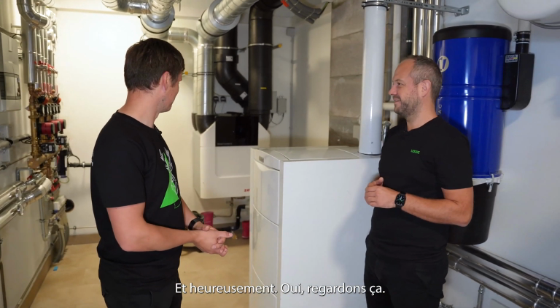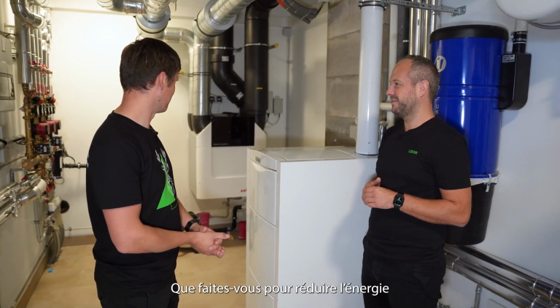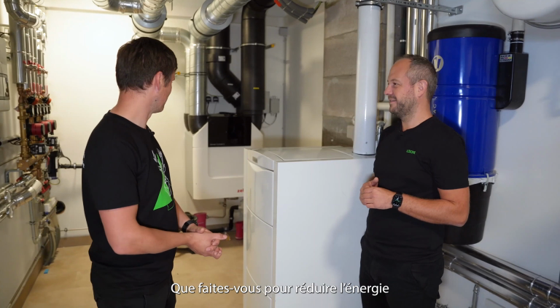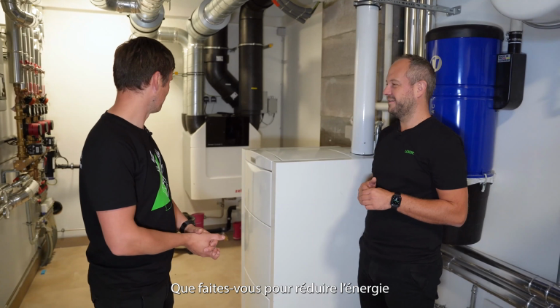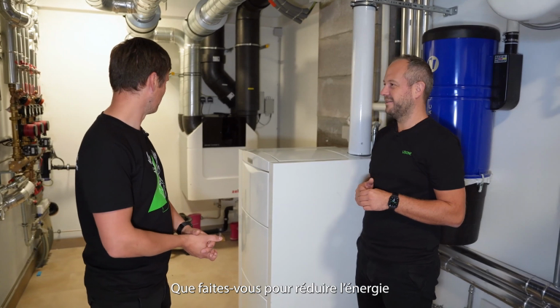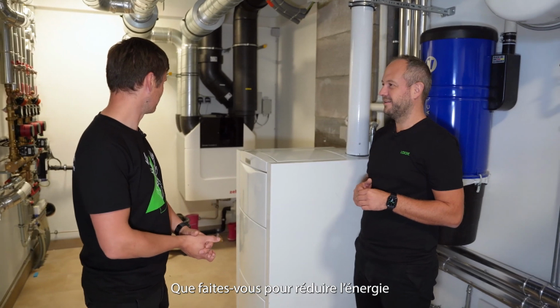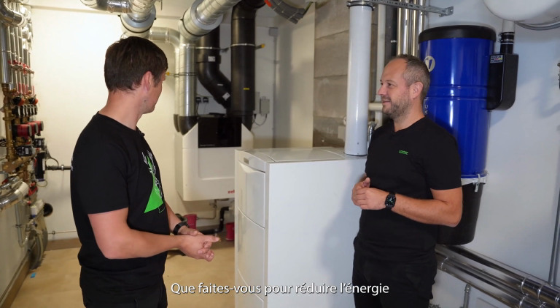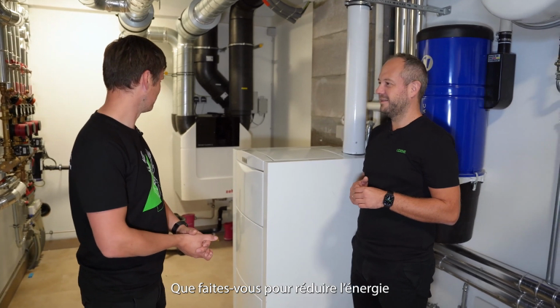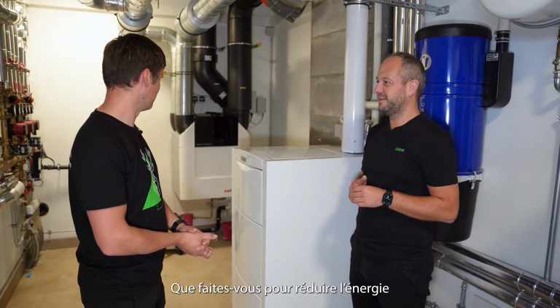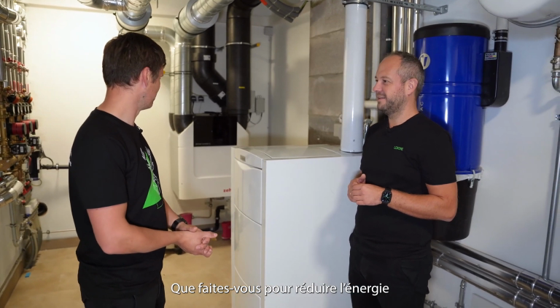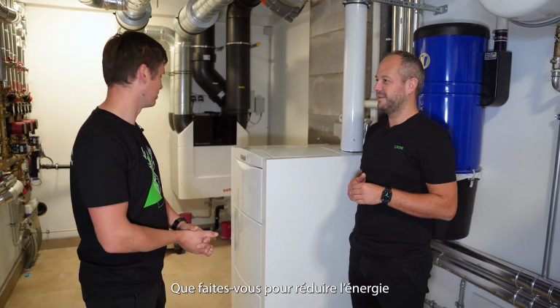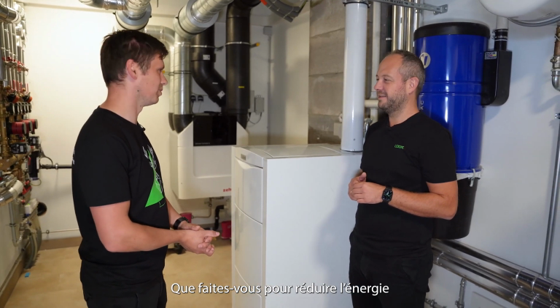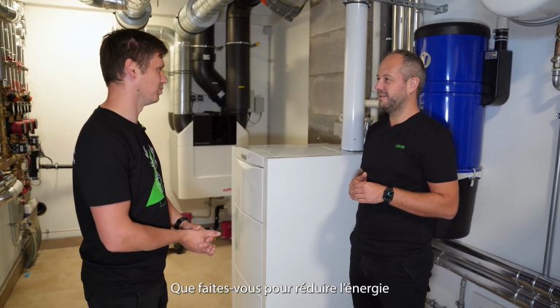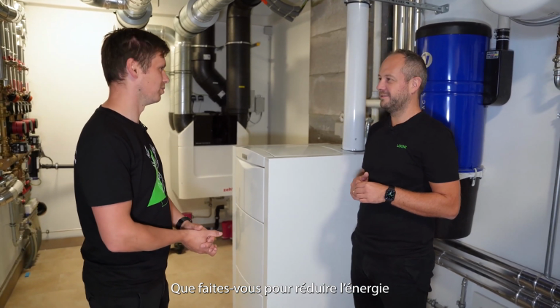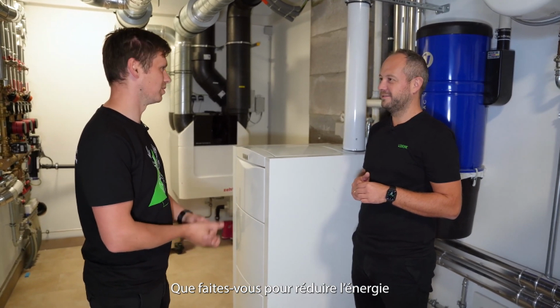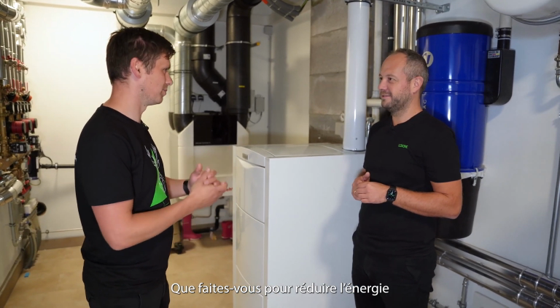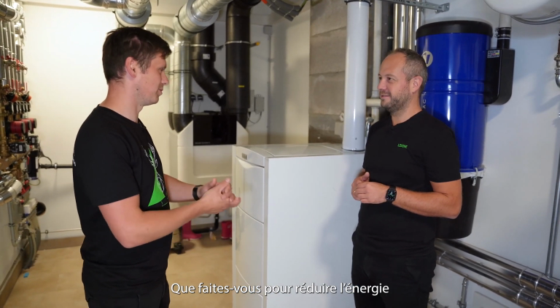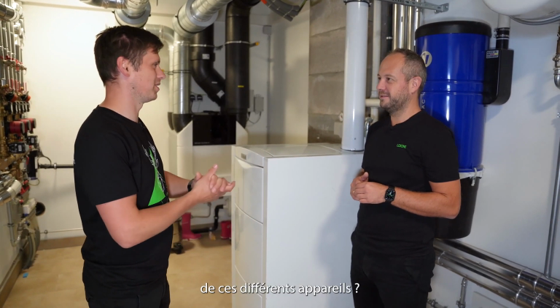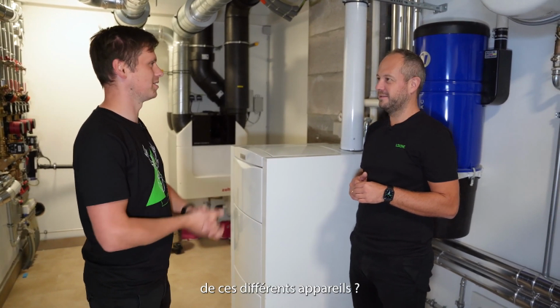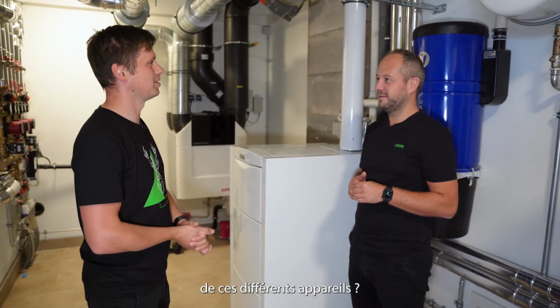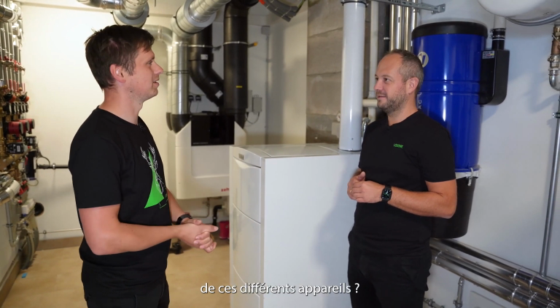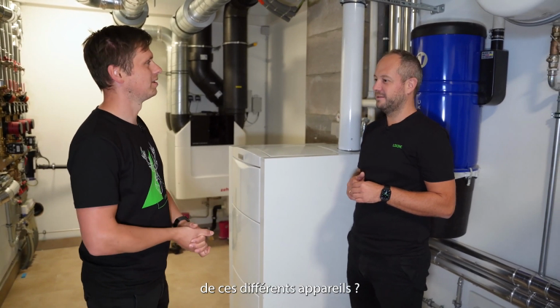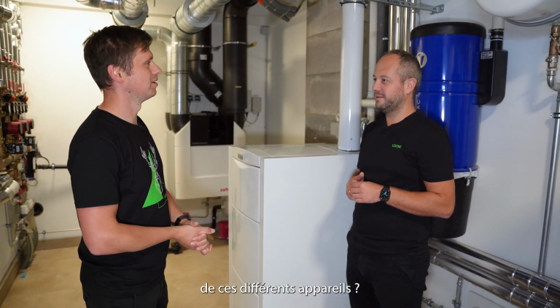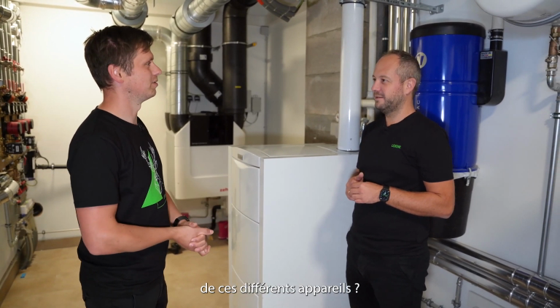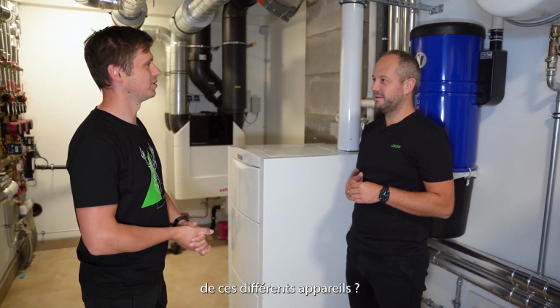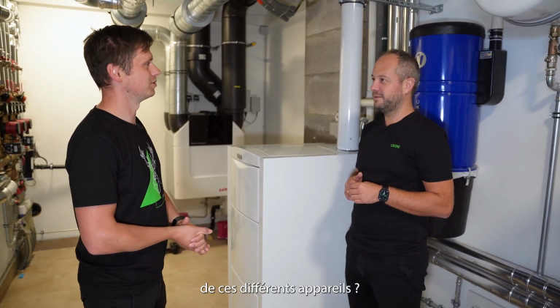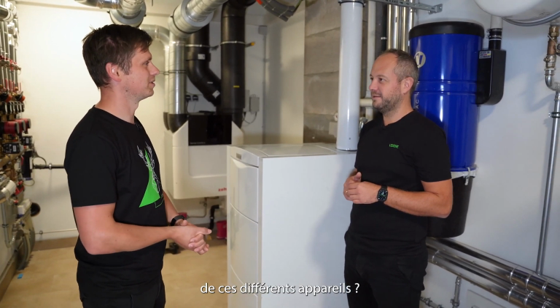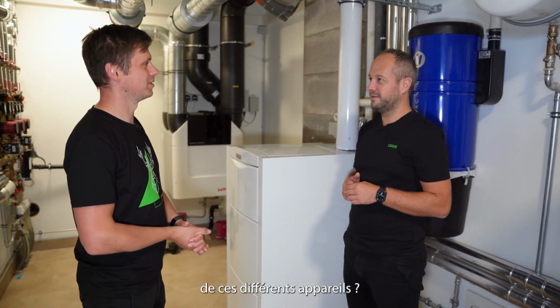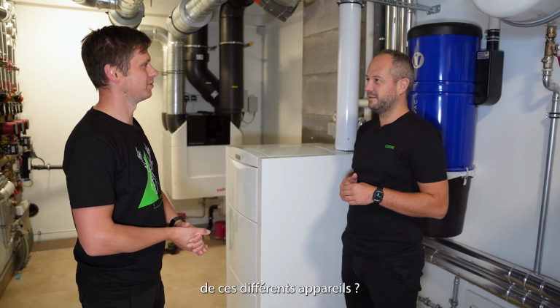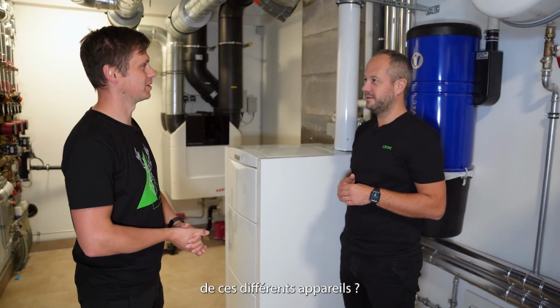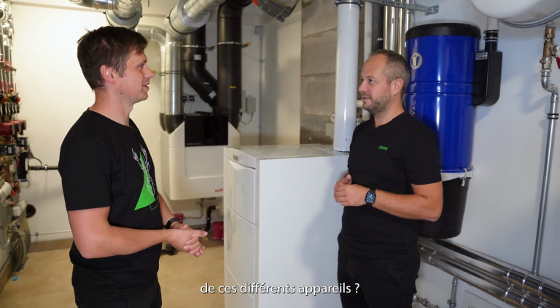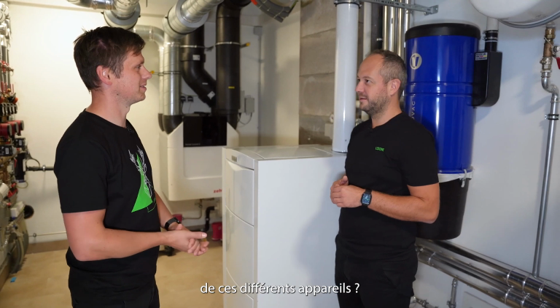We're in the utility room now. I can see a floor heating system, a battery, a PV system, a water buffer, and a gas heating, unfortunately. What do you do to reduce the energy consumption of these different appliances?